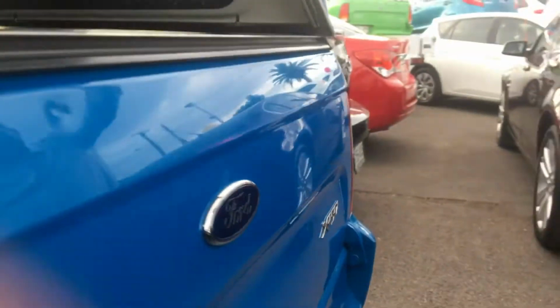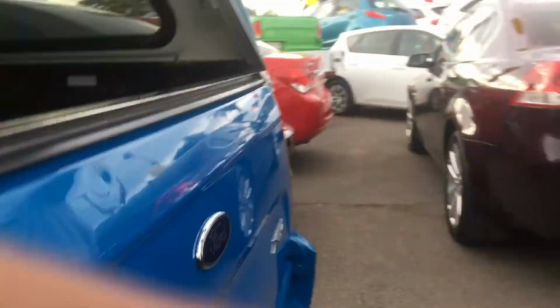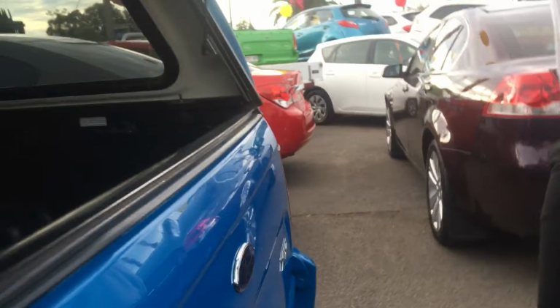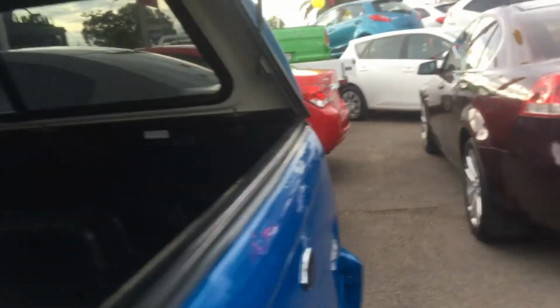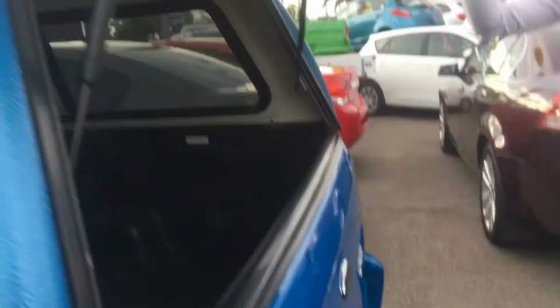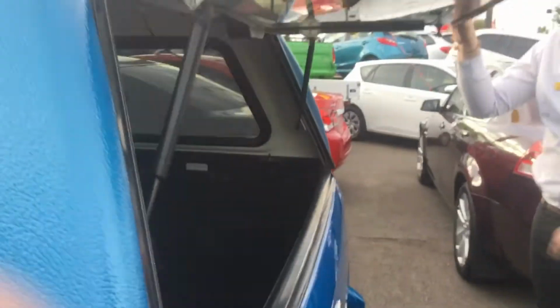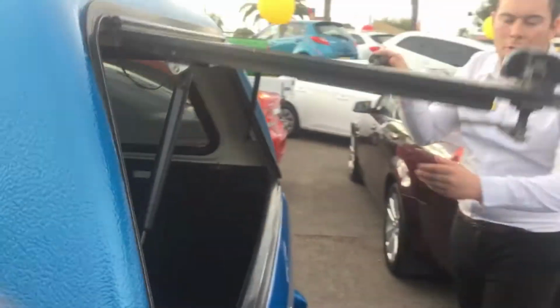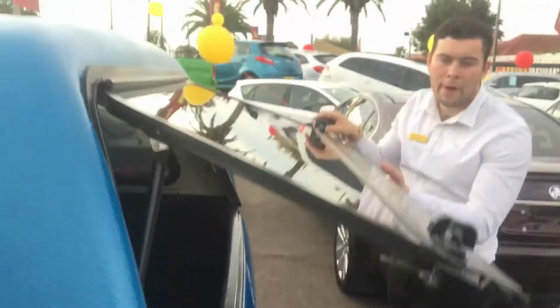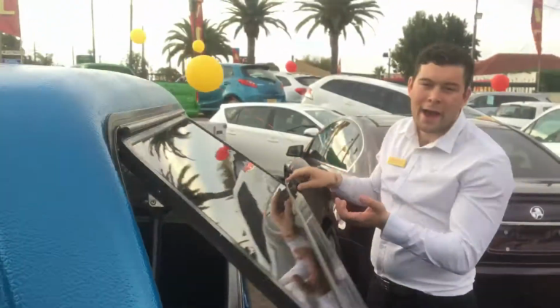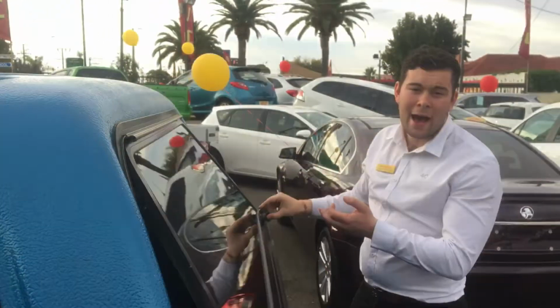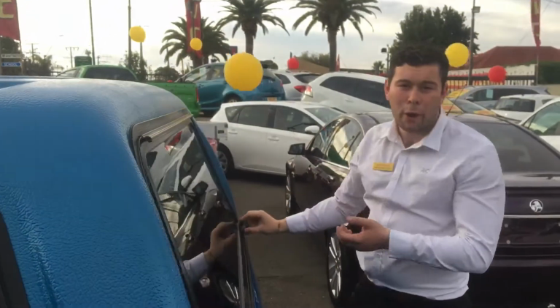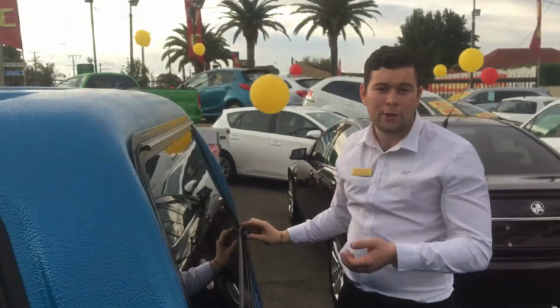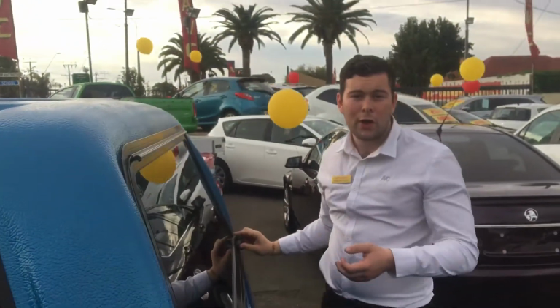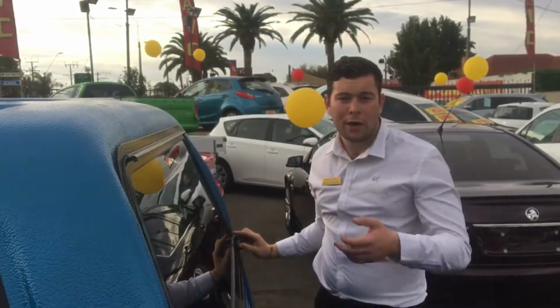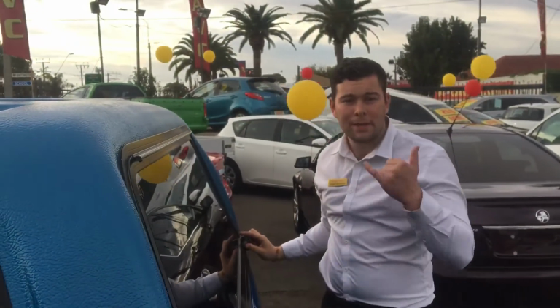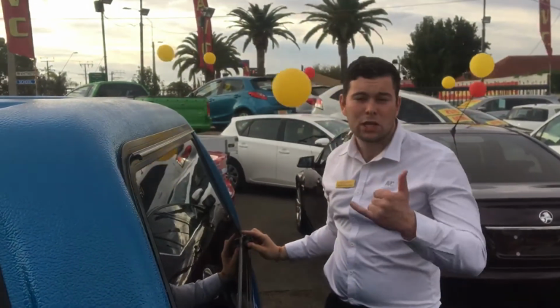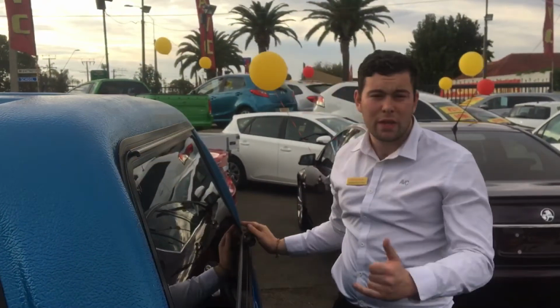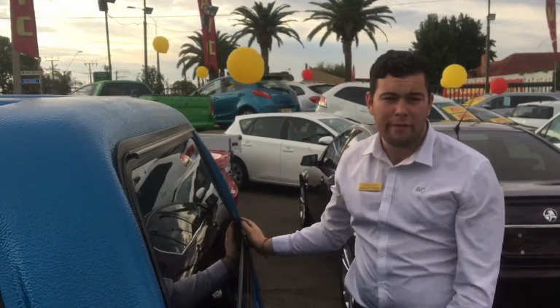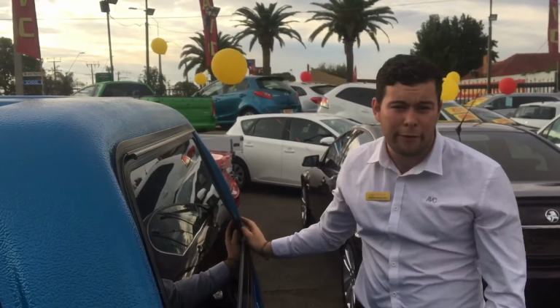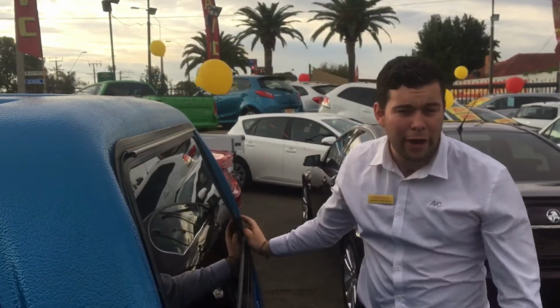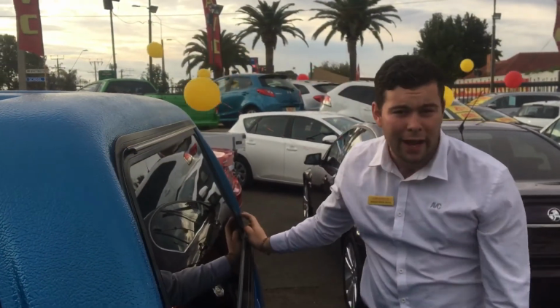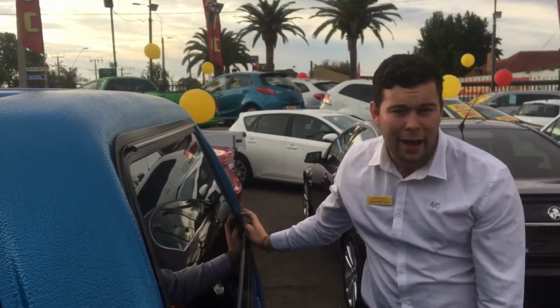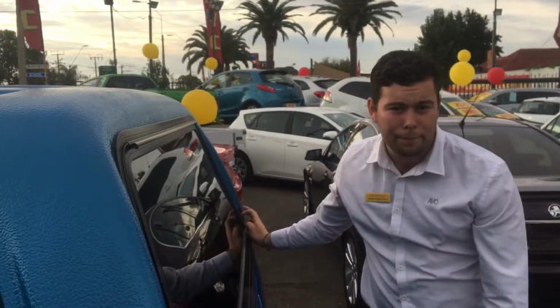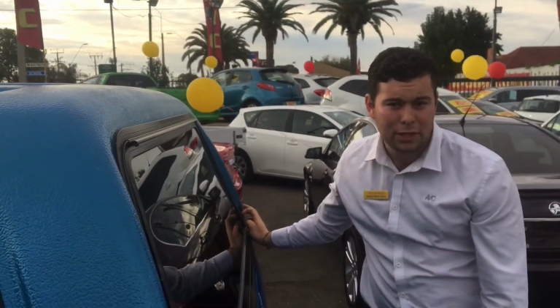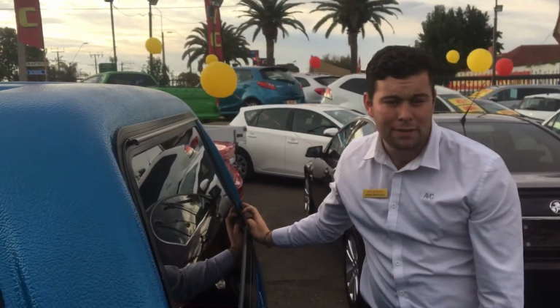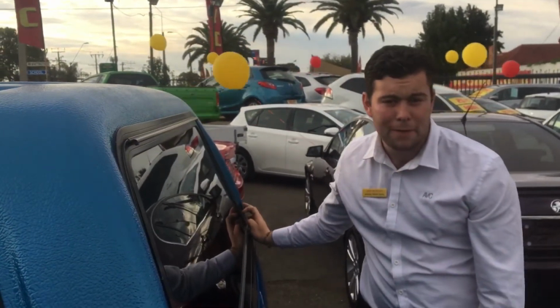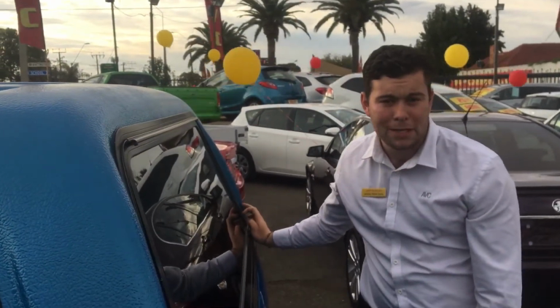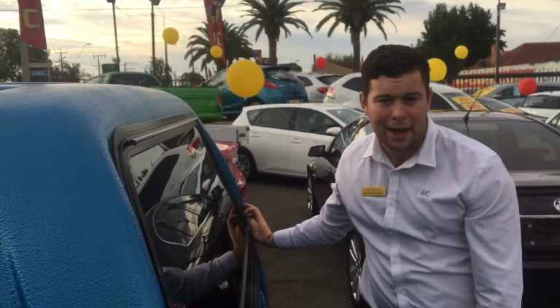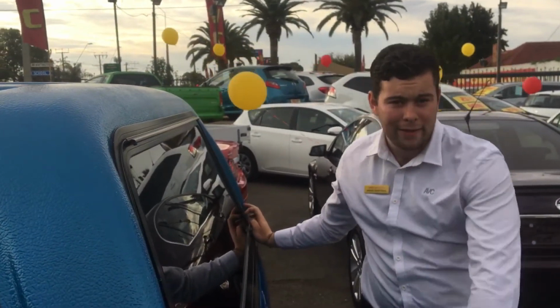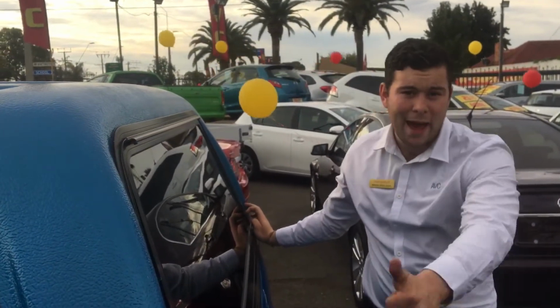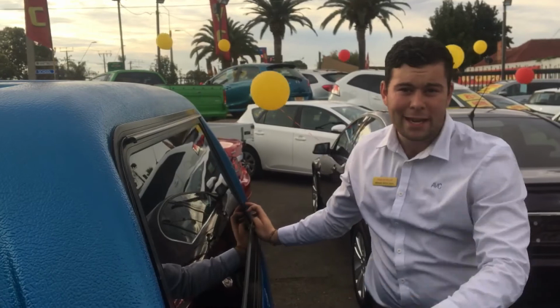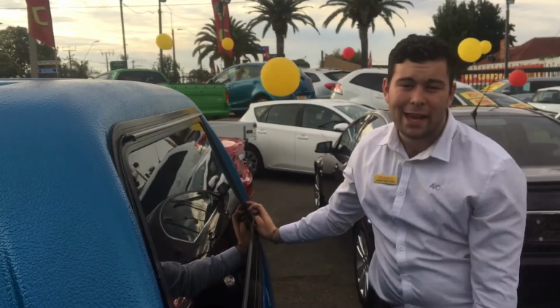Thanks for watching Brett. What I'll do is I'll keep in touch with you over the phone and punch down some figures. But other than that, have a good day.